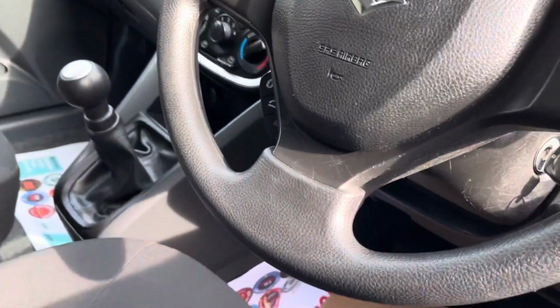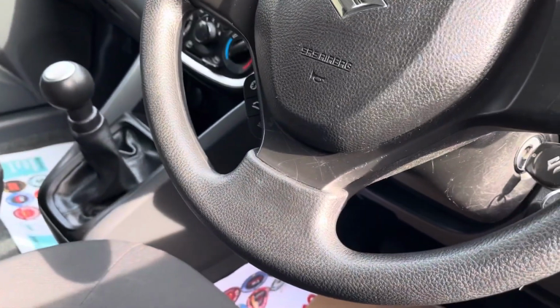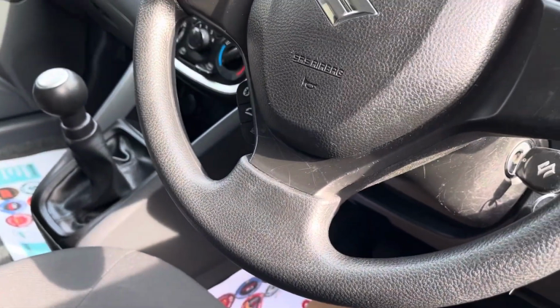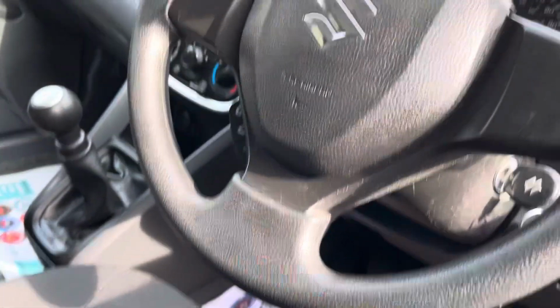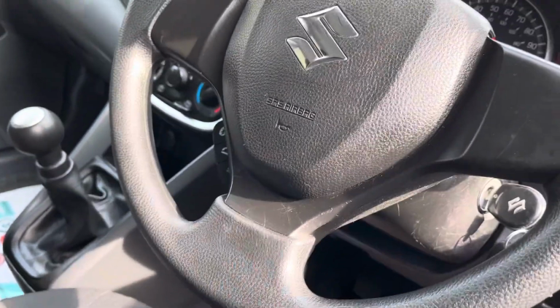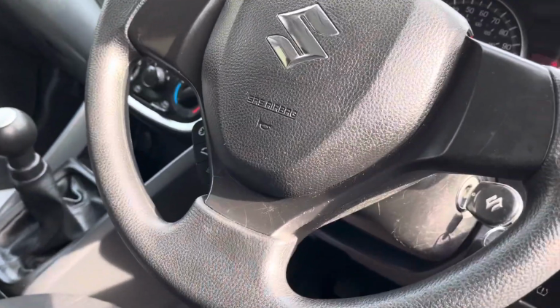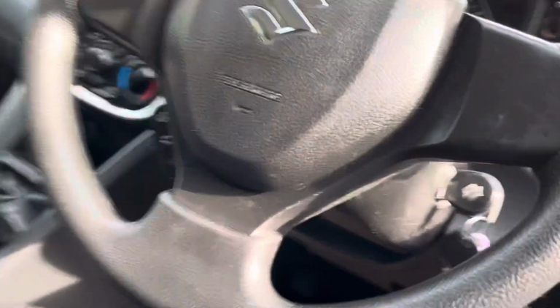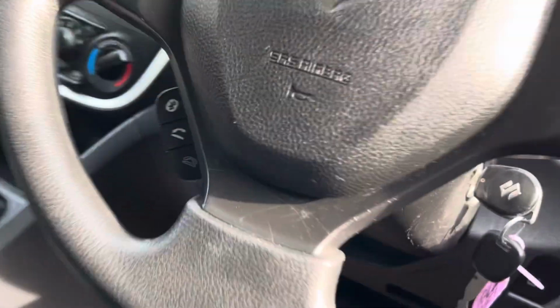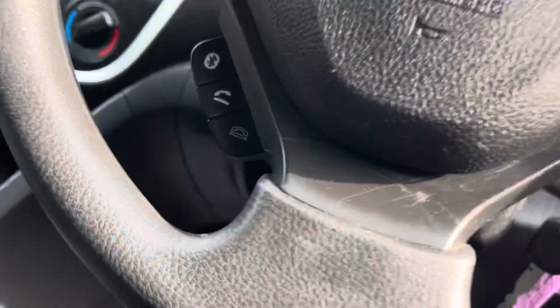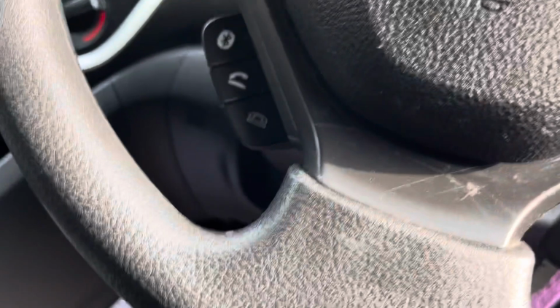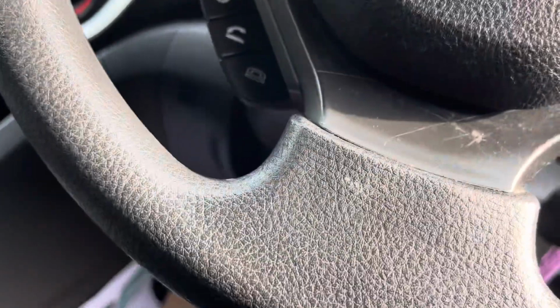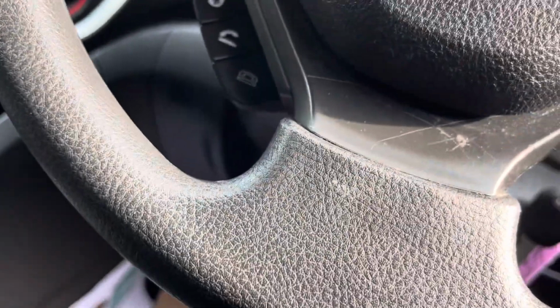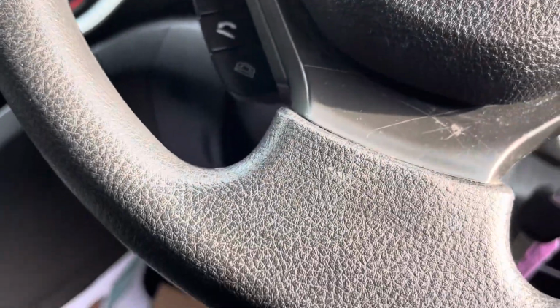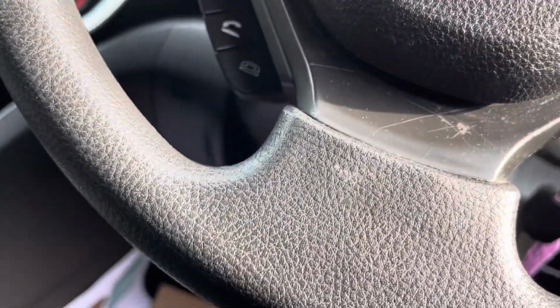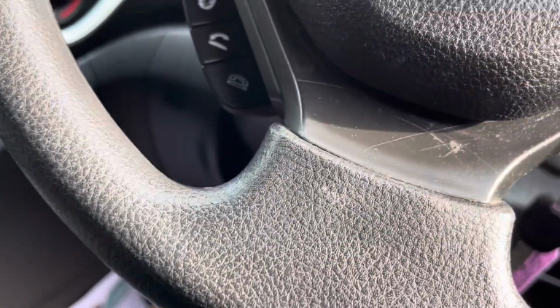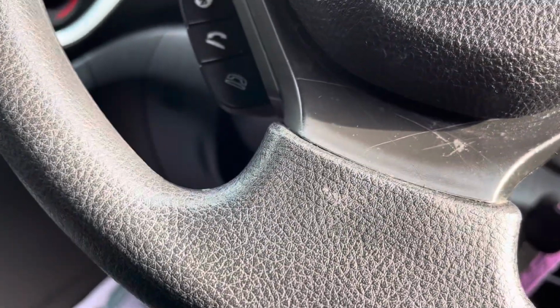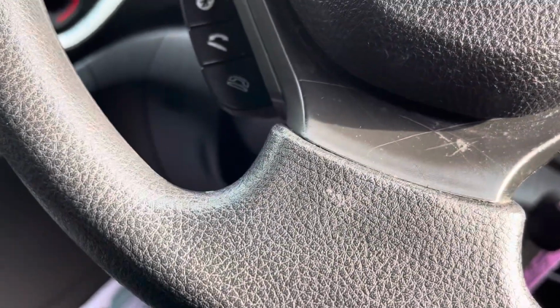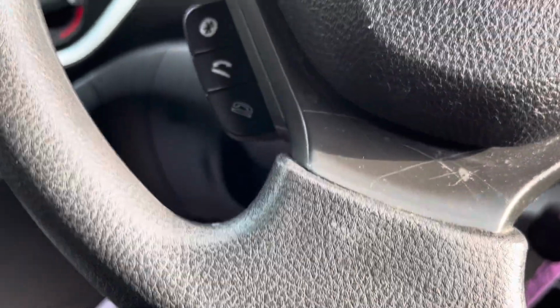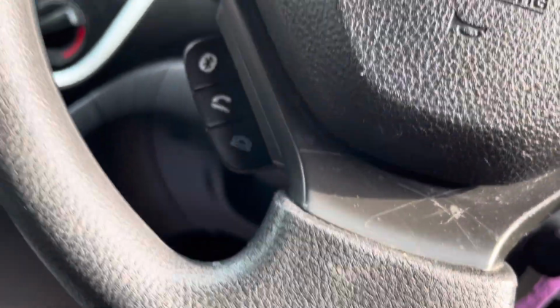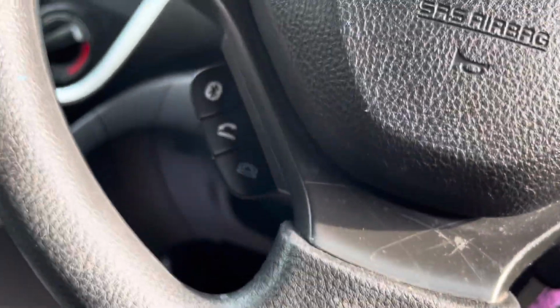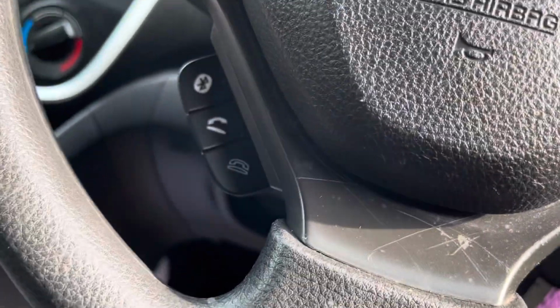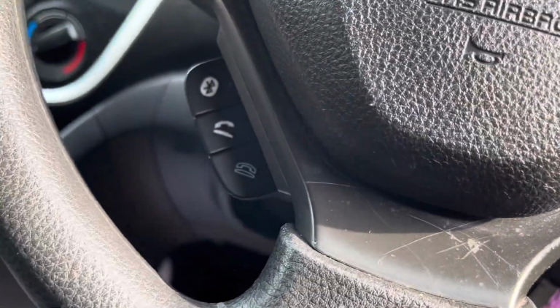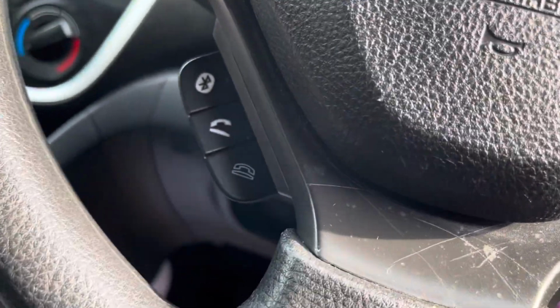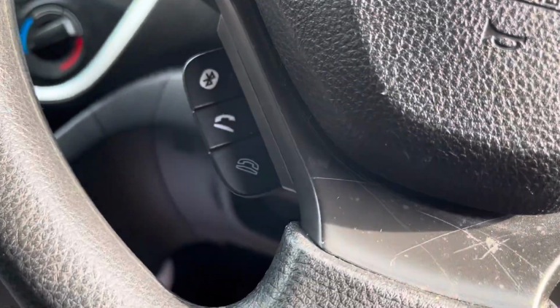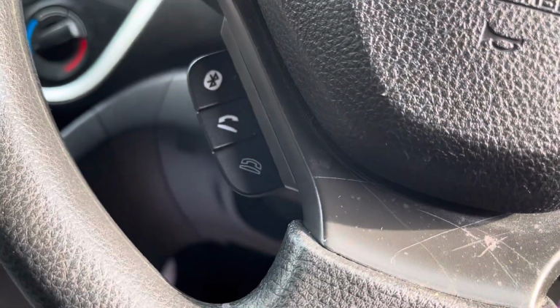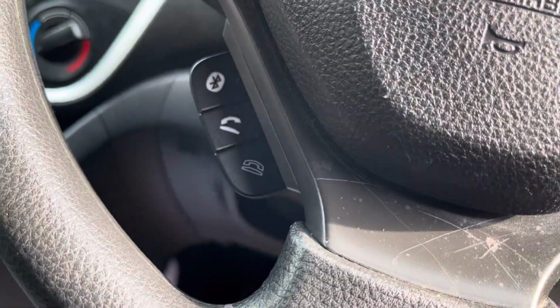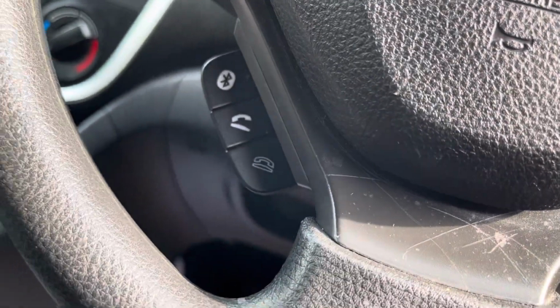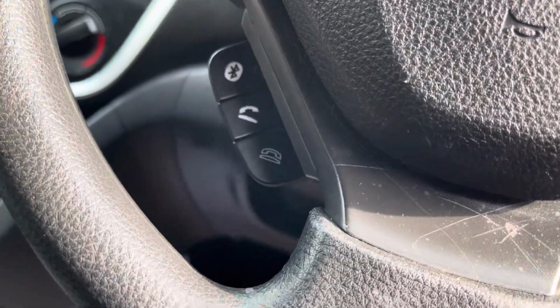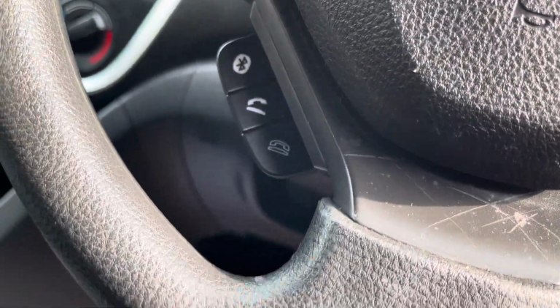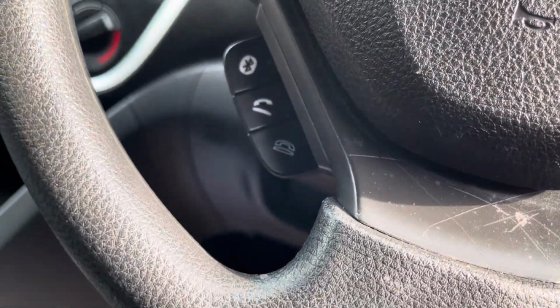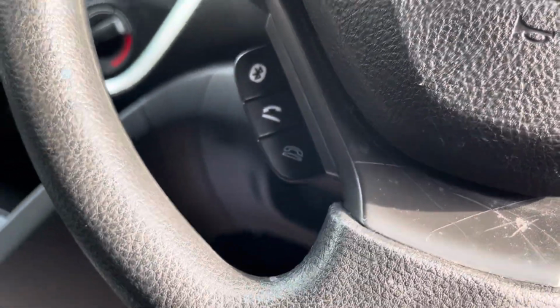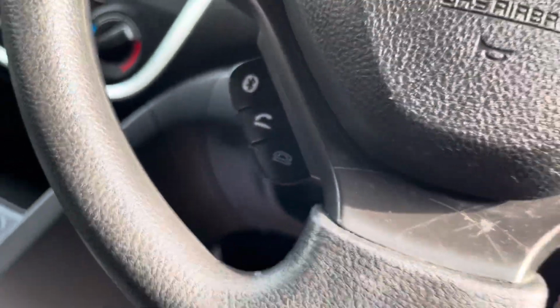From the steering wheel, underneath here you will be able to accept and reject phone calls. There's also a button for connecting up to the Bluetooth.